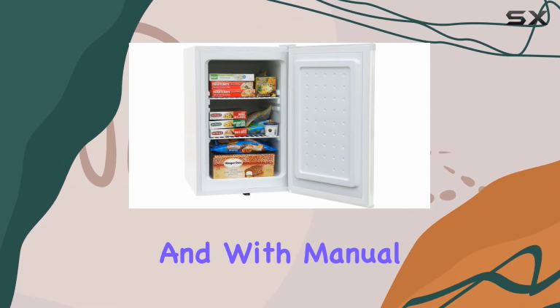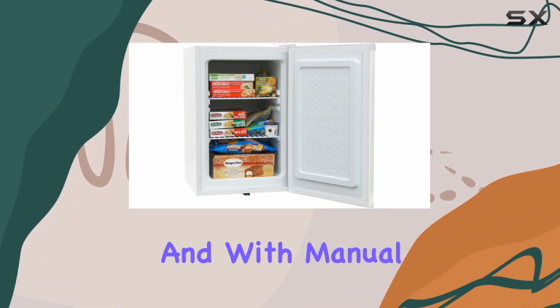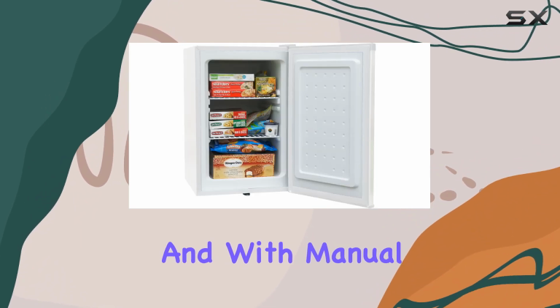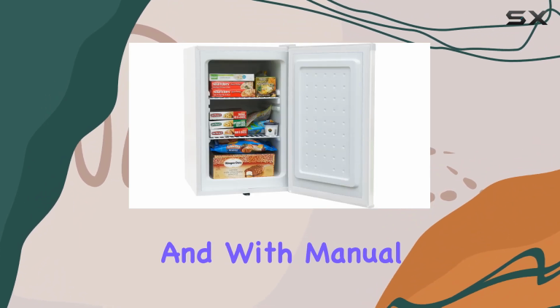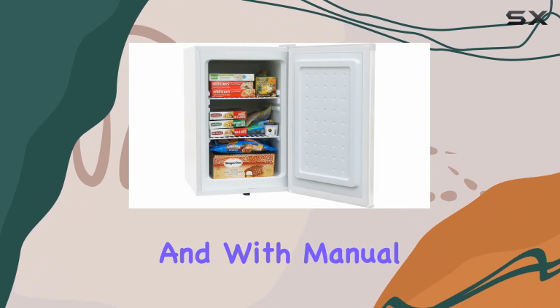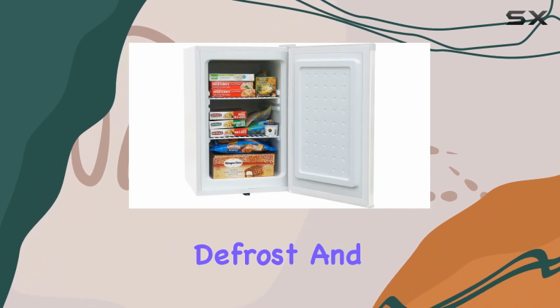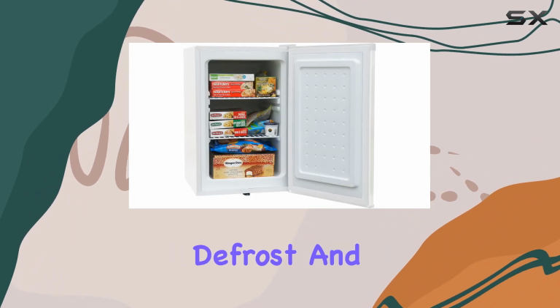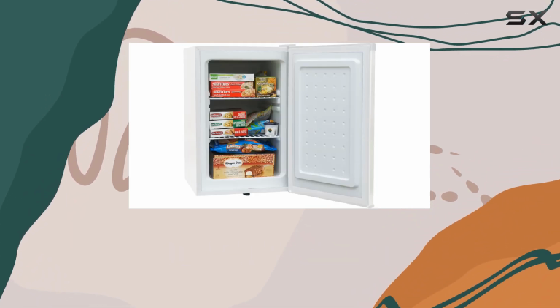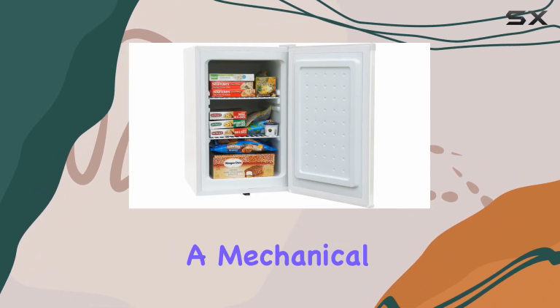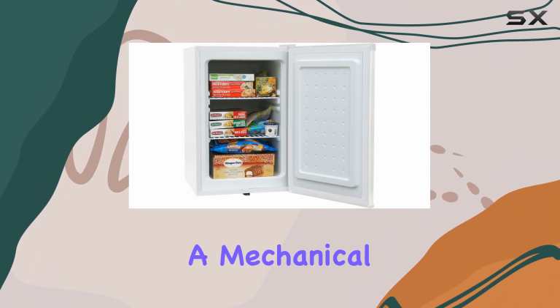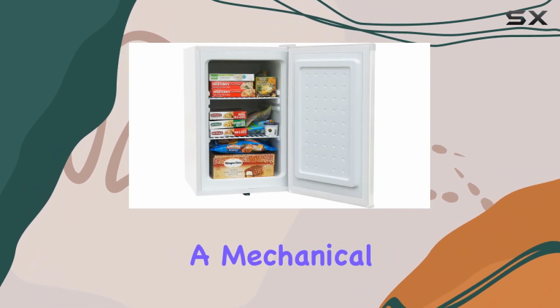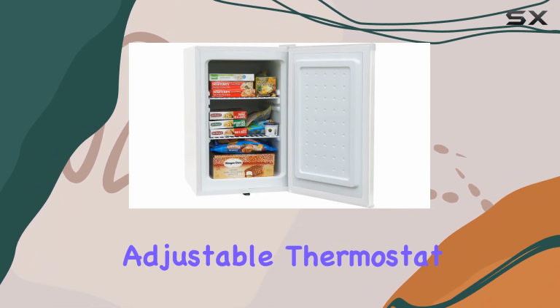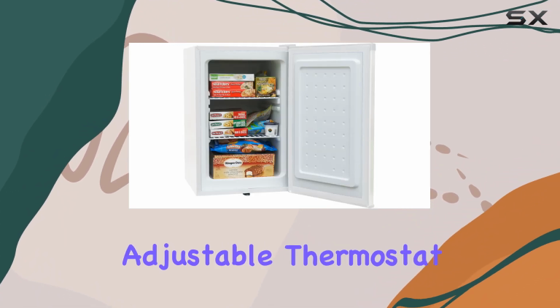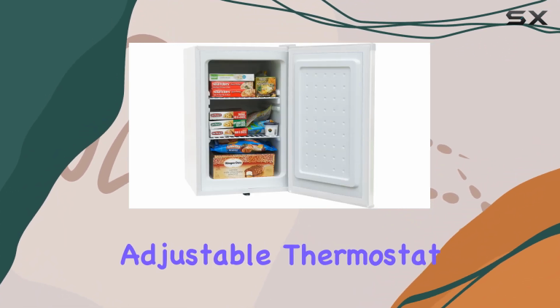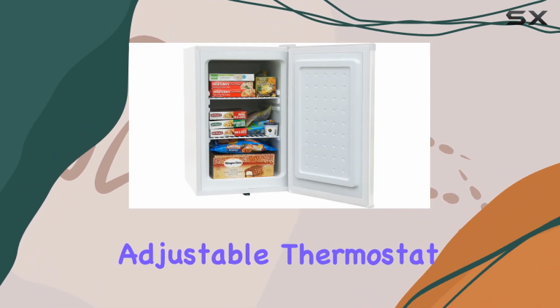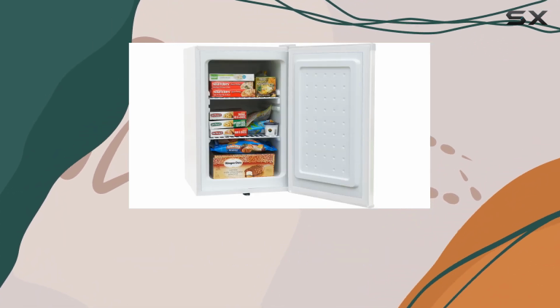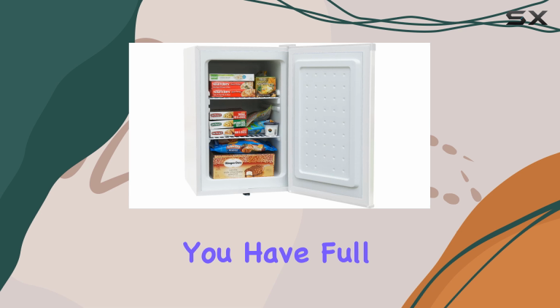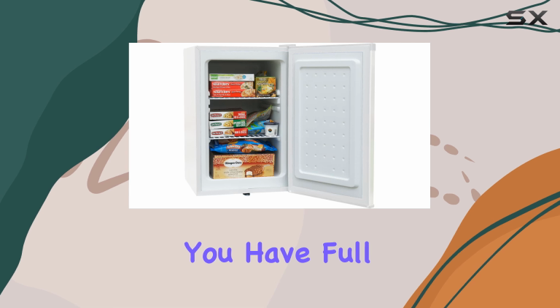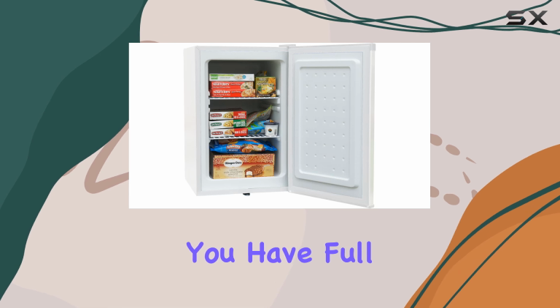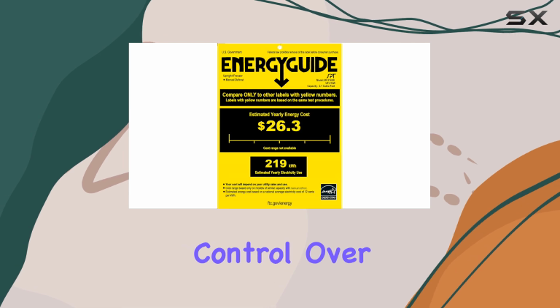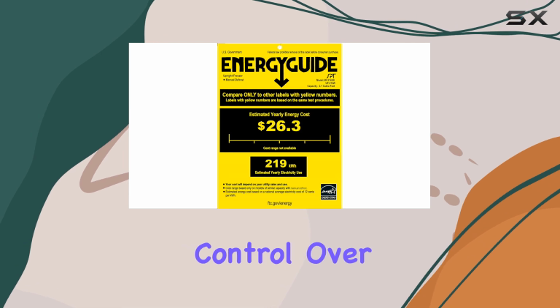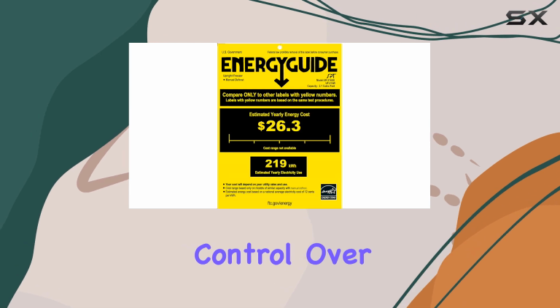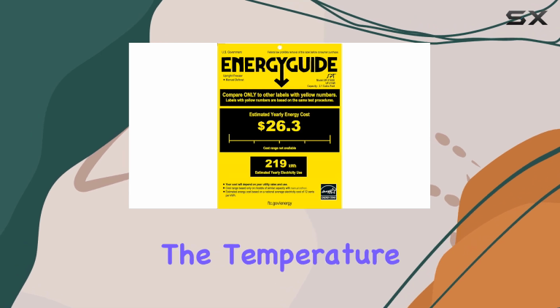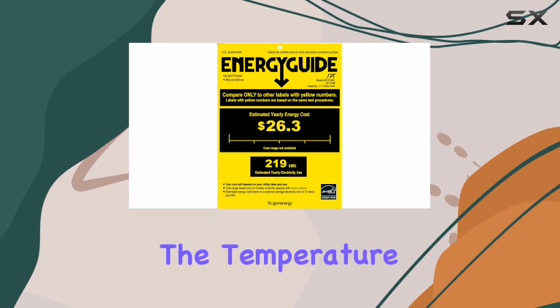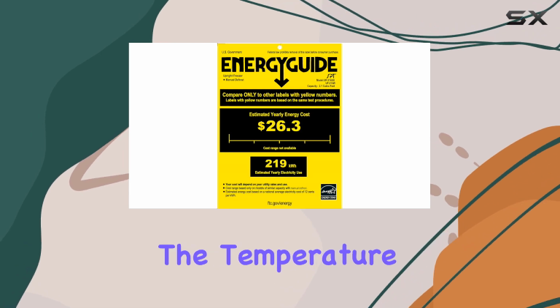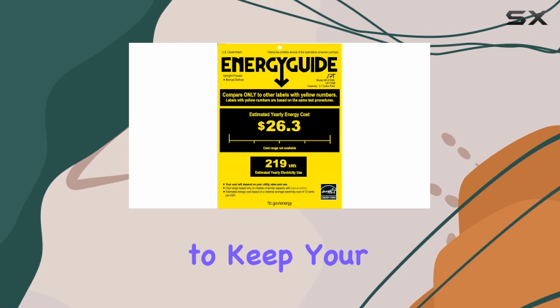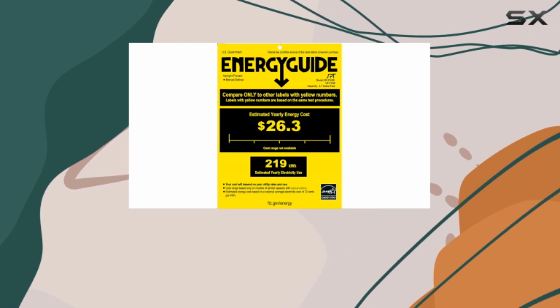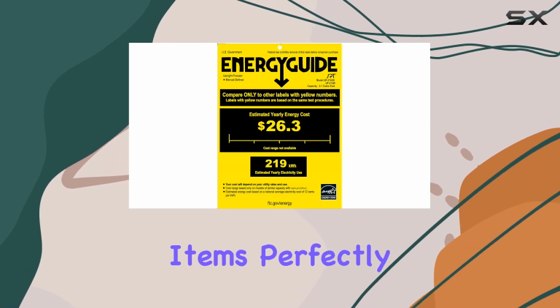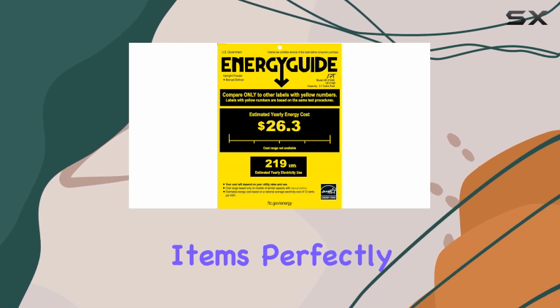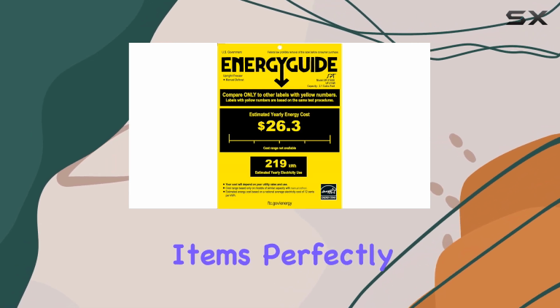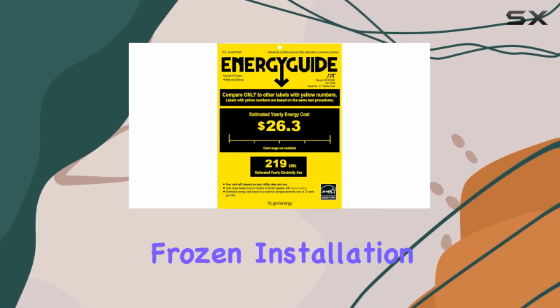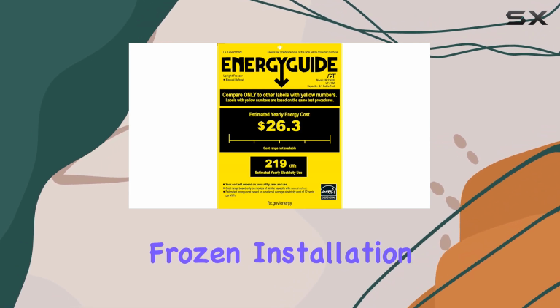With manual defrost and a mechanical adjustable thermostat, you have full control over the temperature to keep your items perfectly frozen.